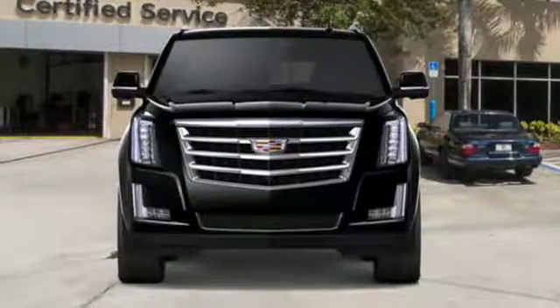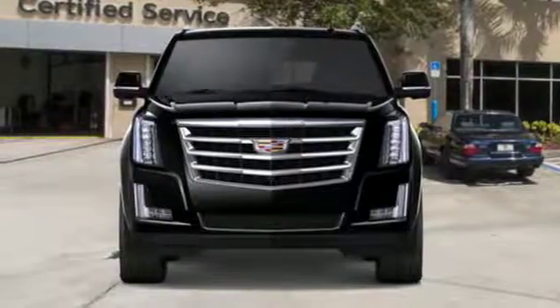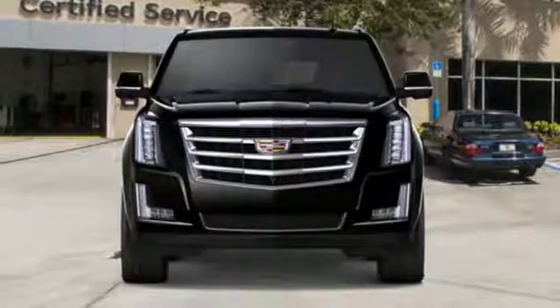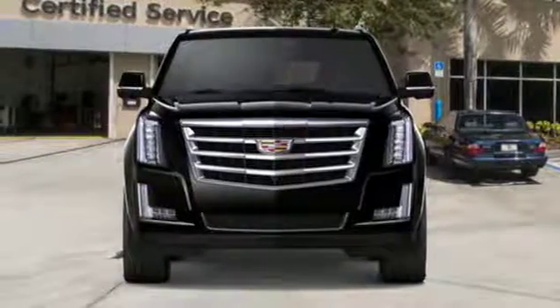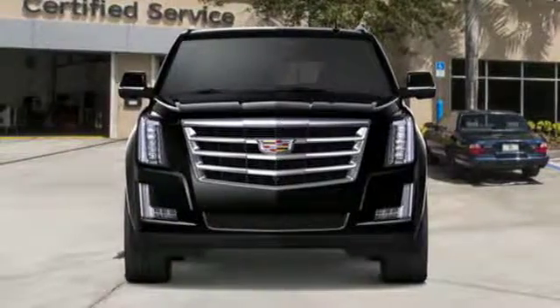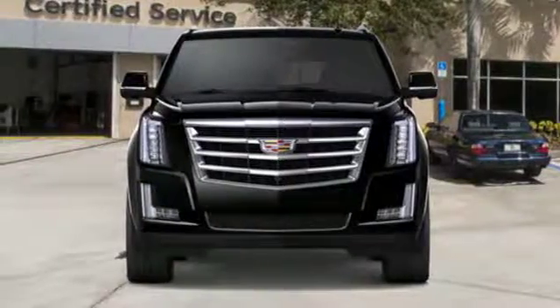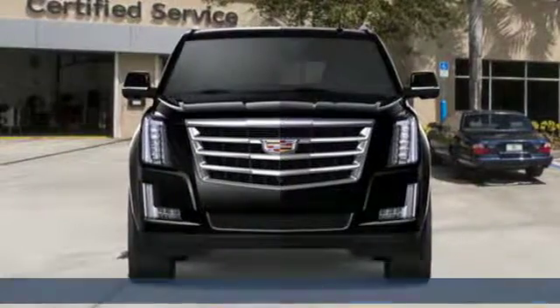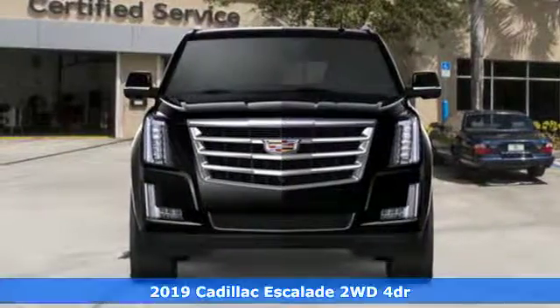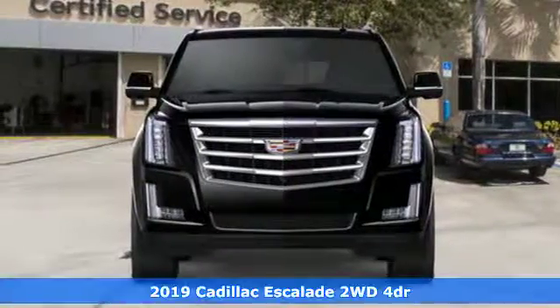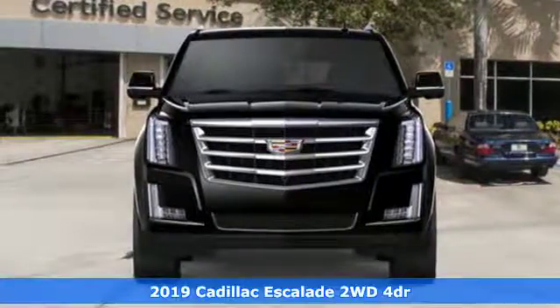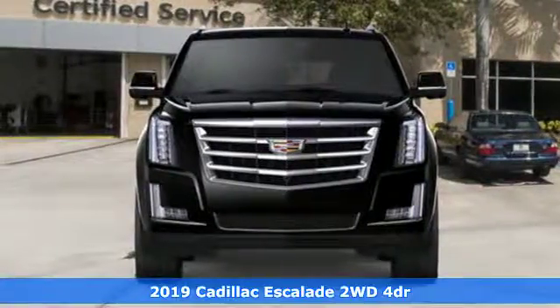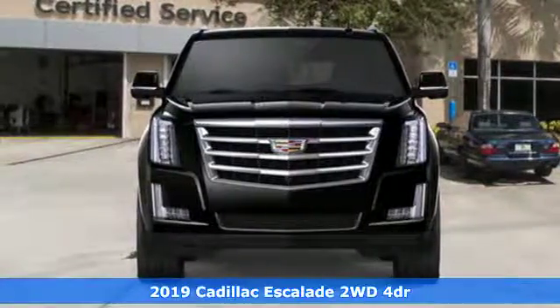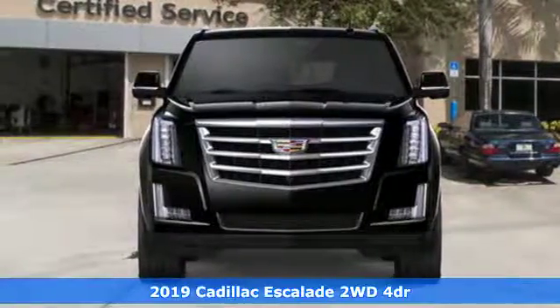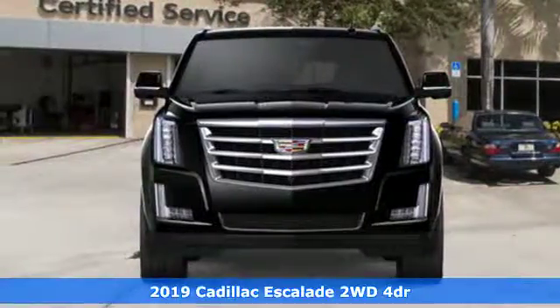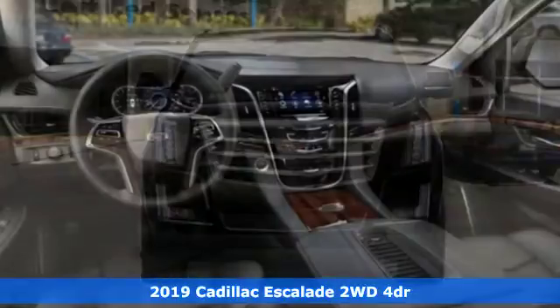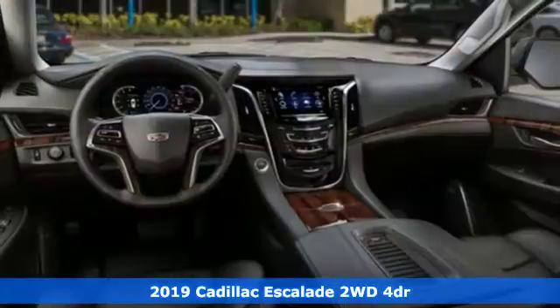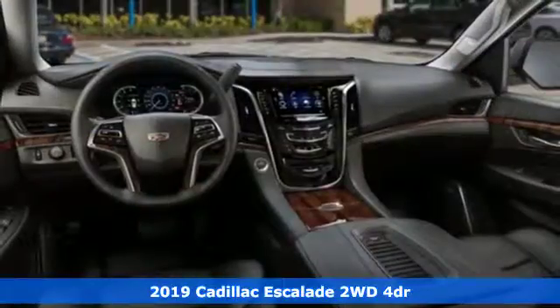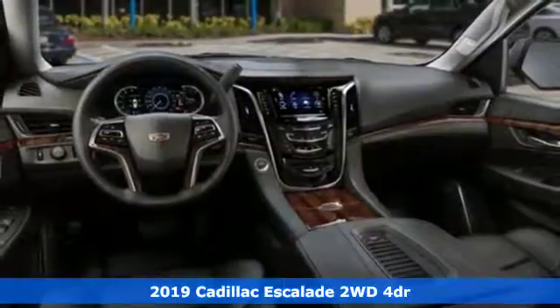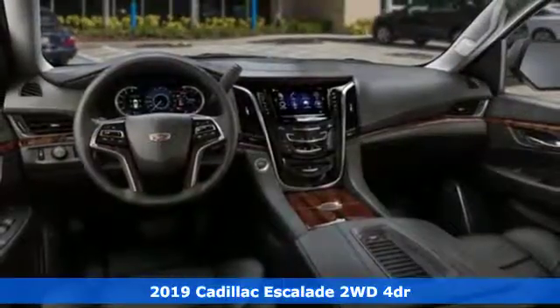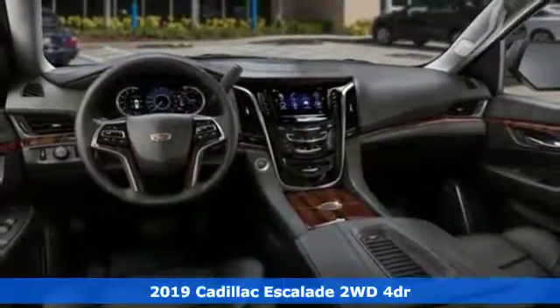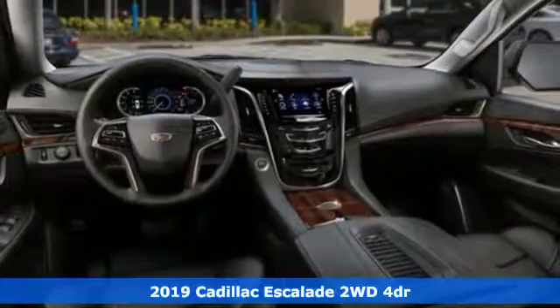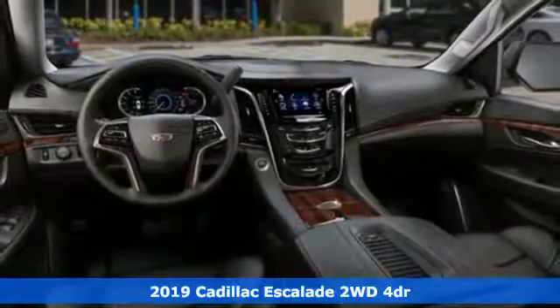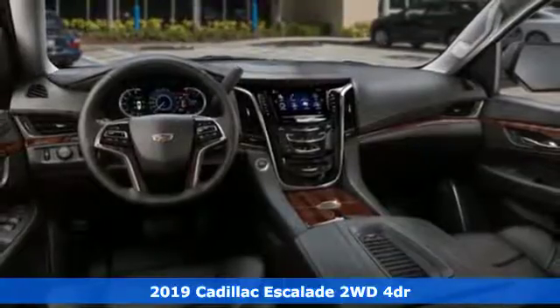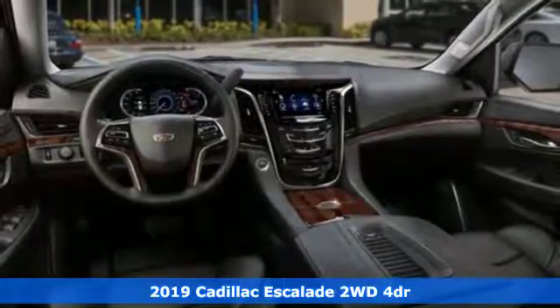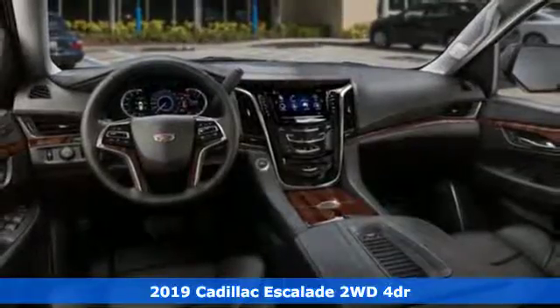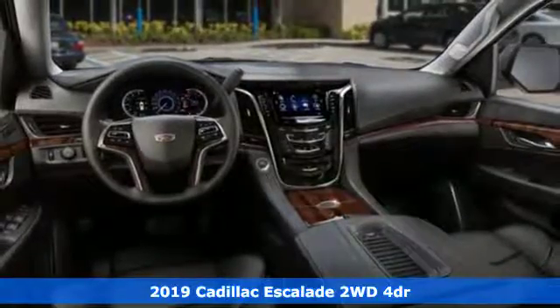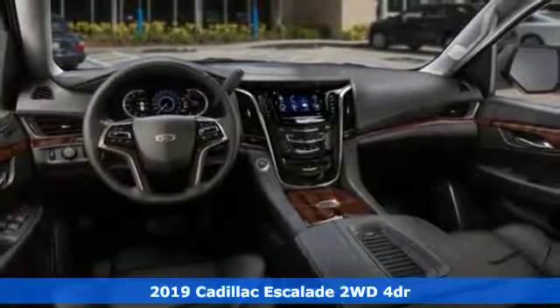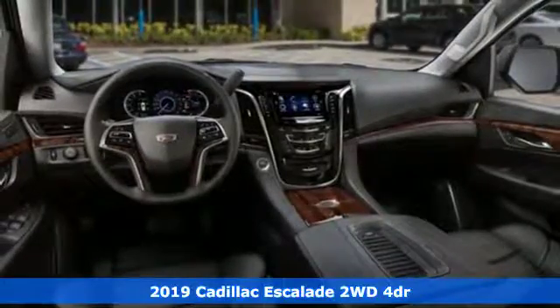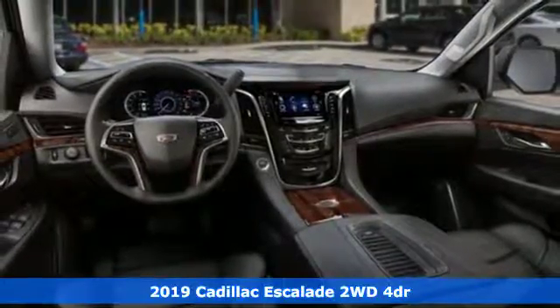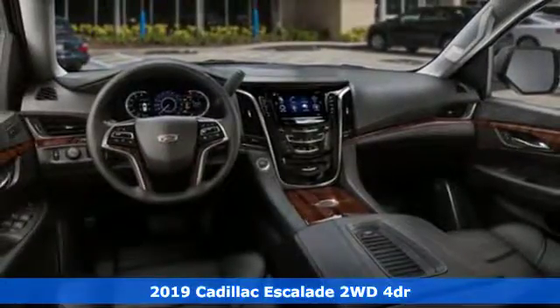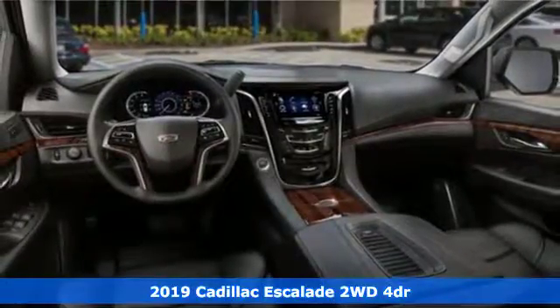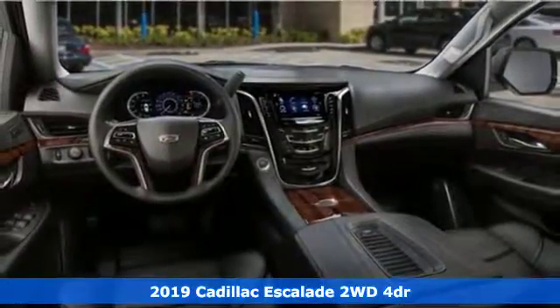It's a new 2019 Cadillac Escalade. It's iconic and uncompromising and done on a grand scale.